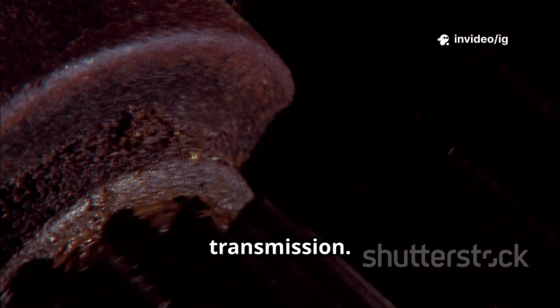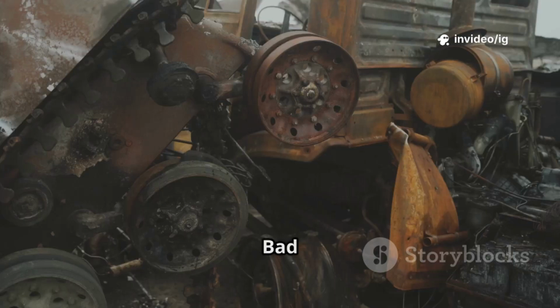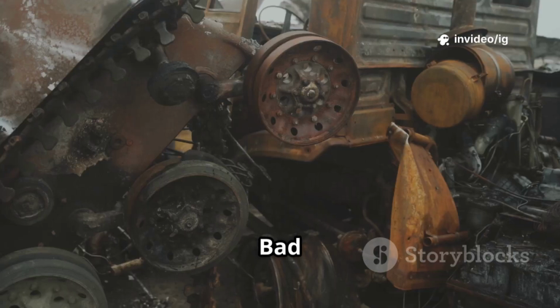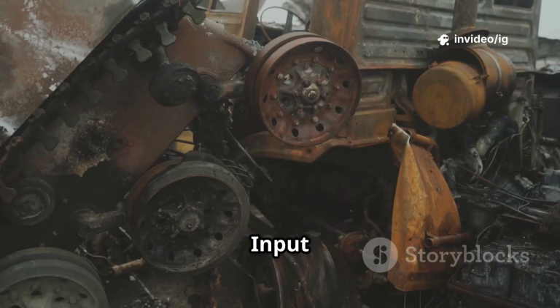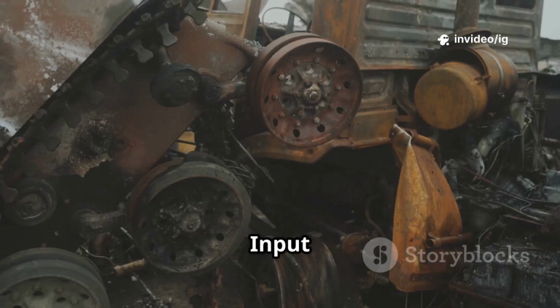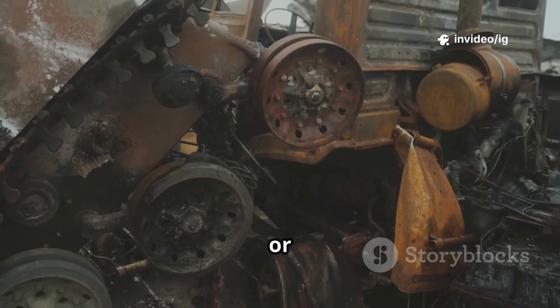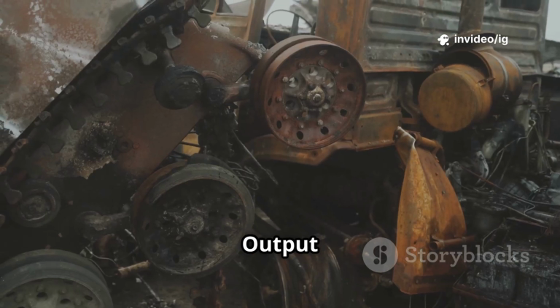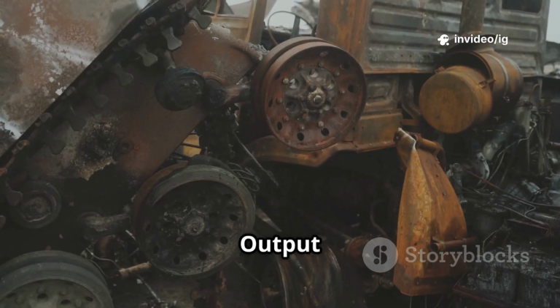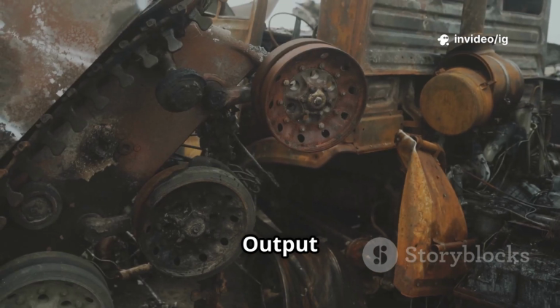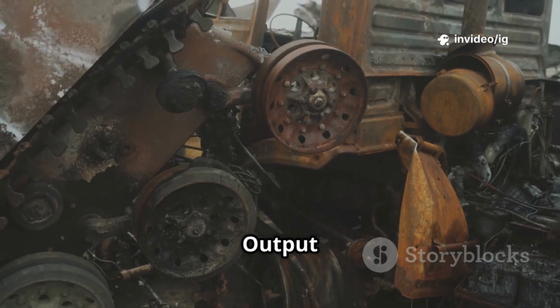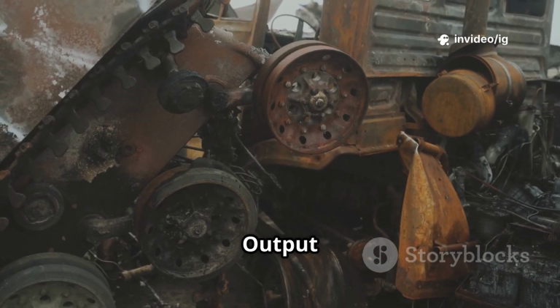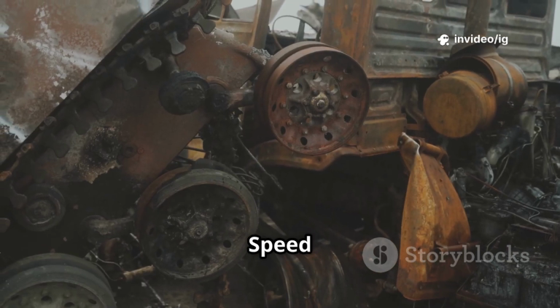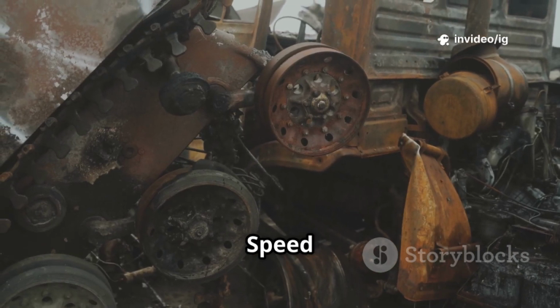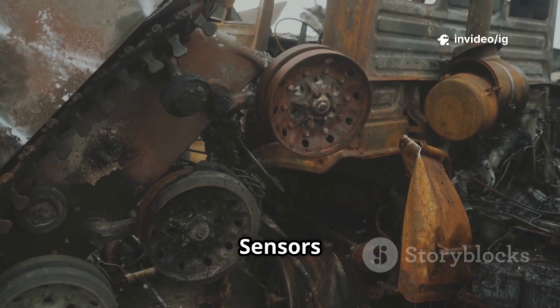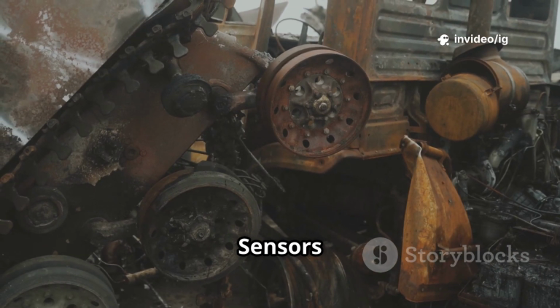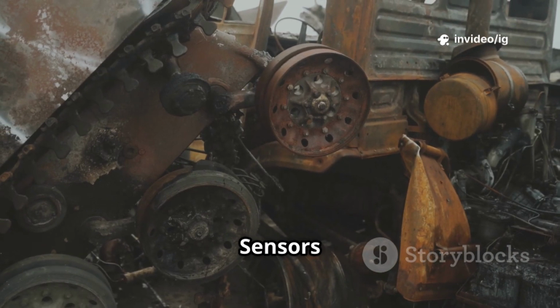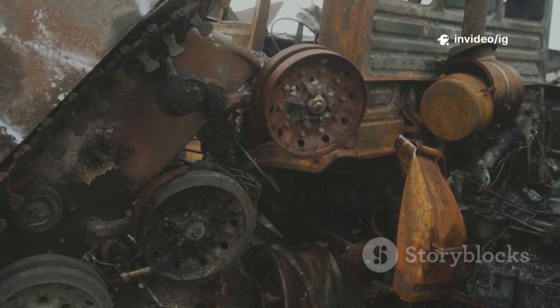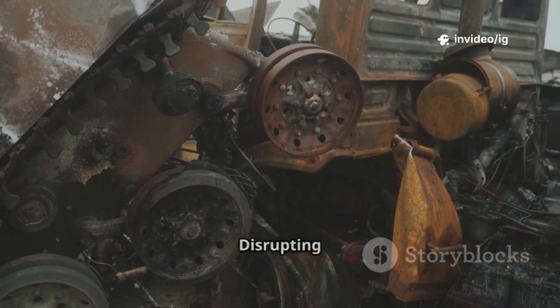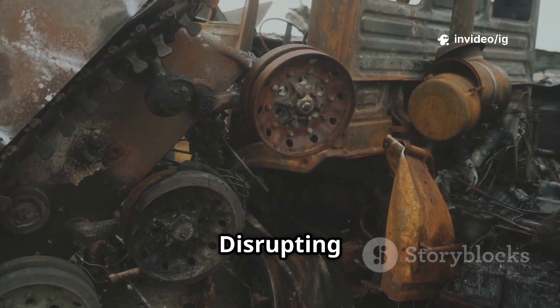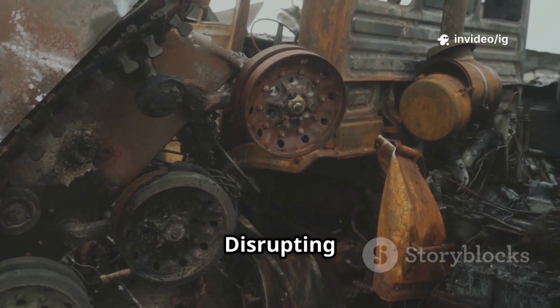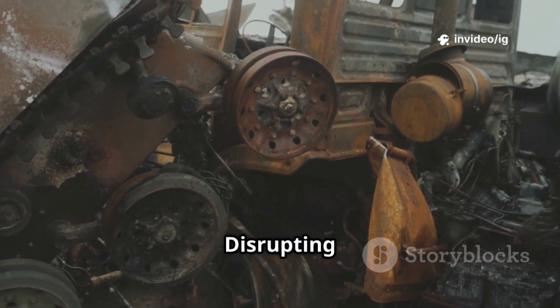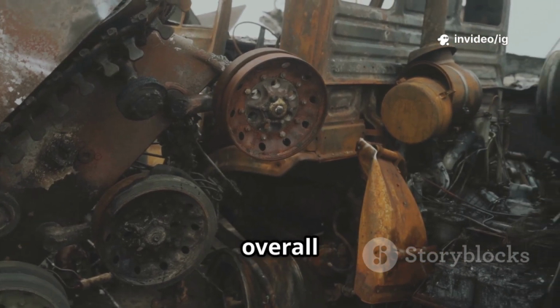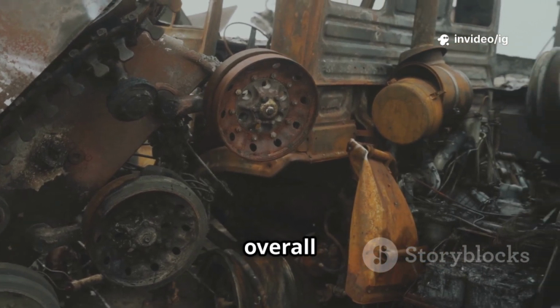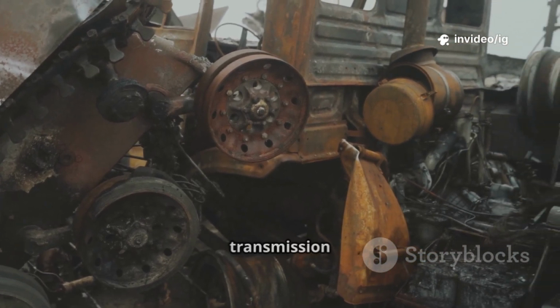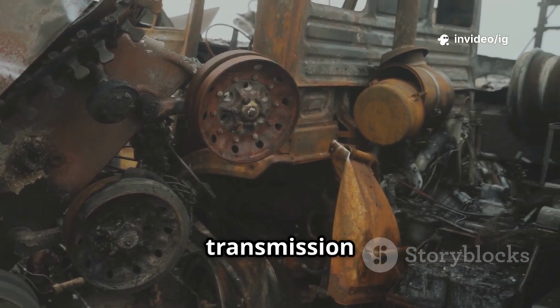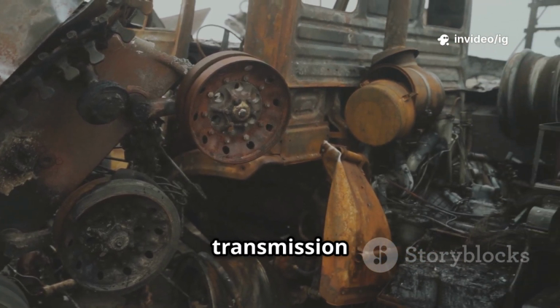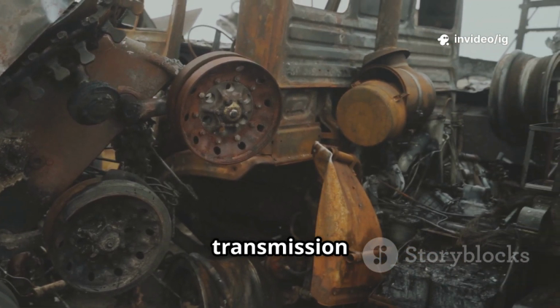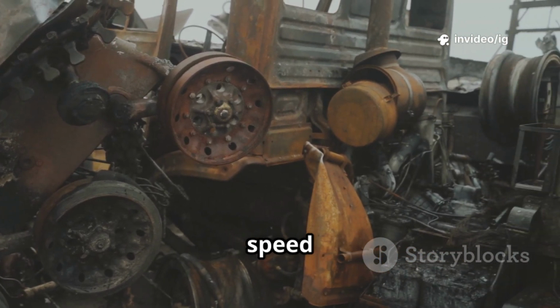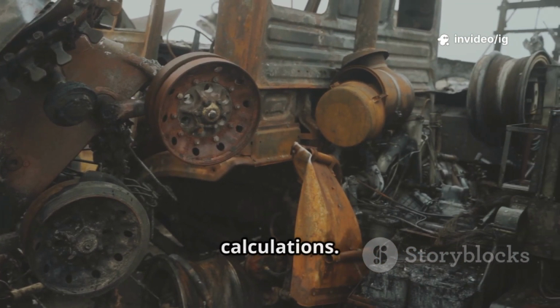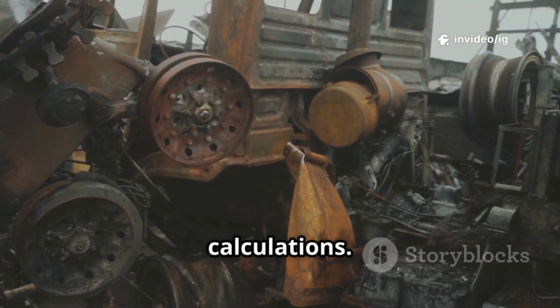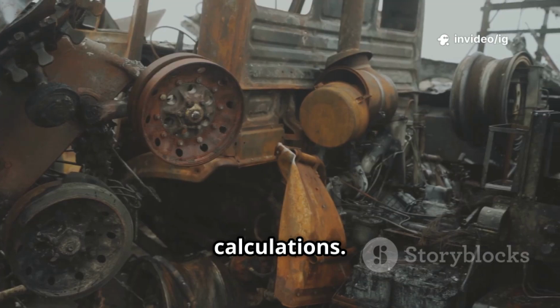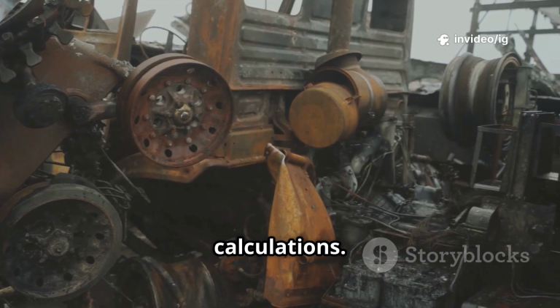Bad input or output speed sensors can also disrupt overall transmission speed calculations.